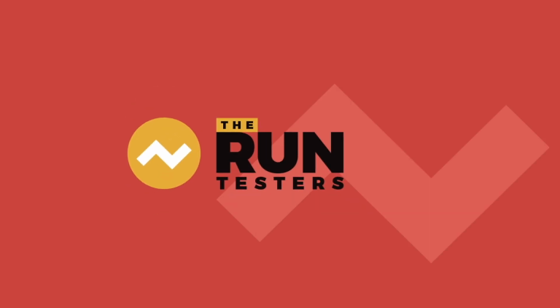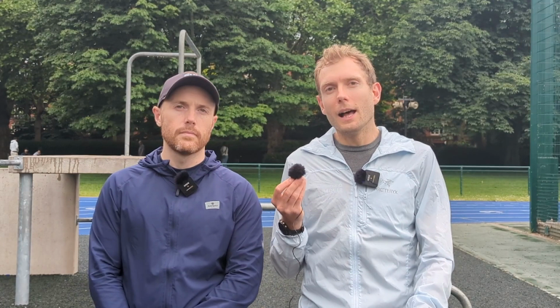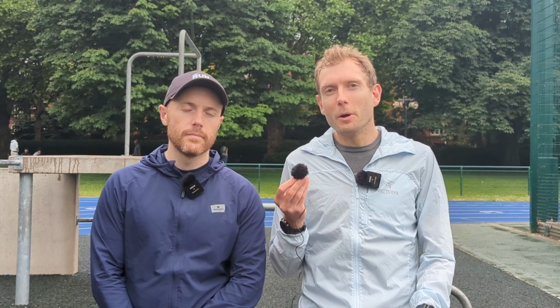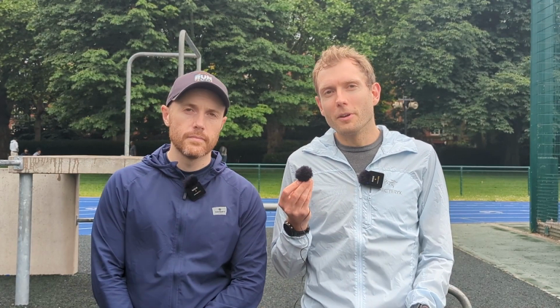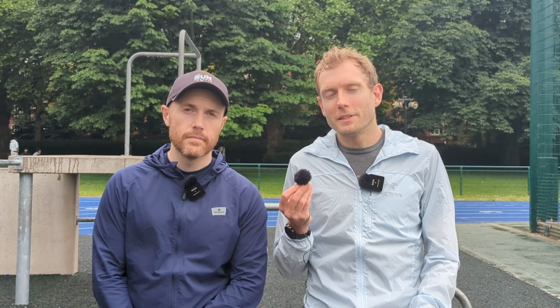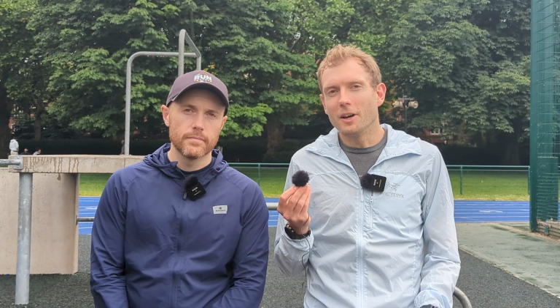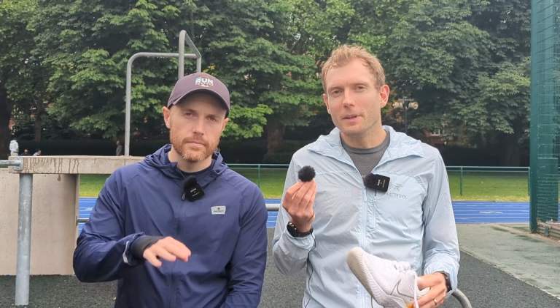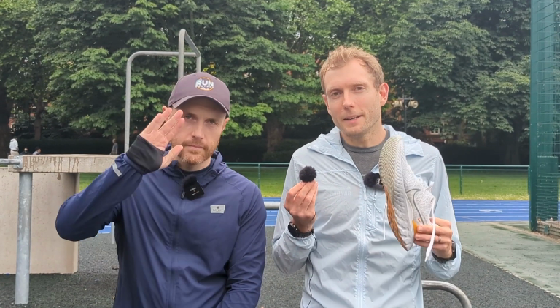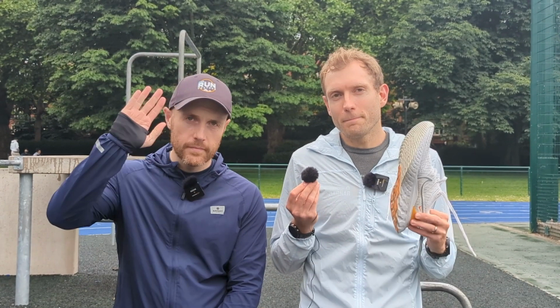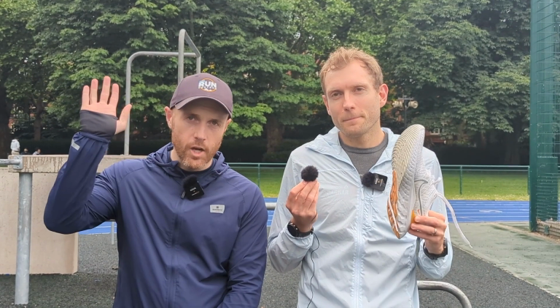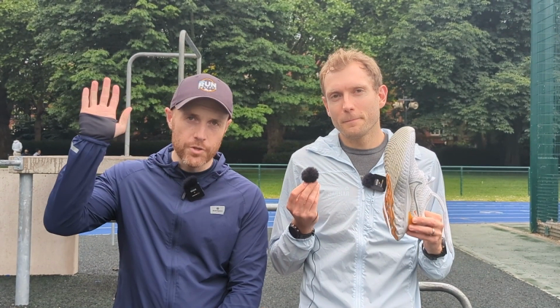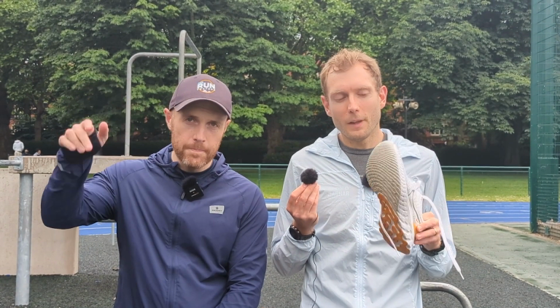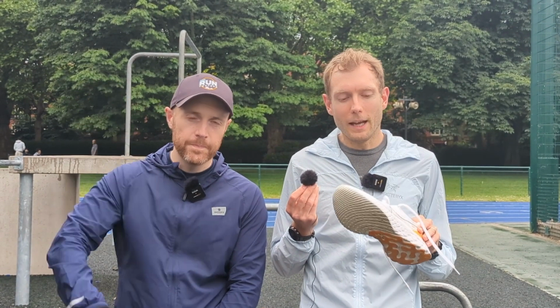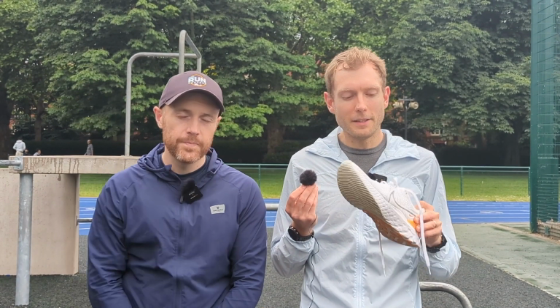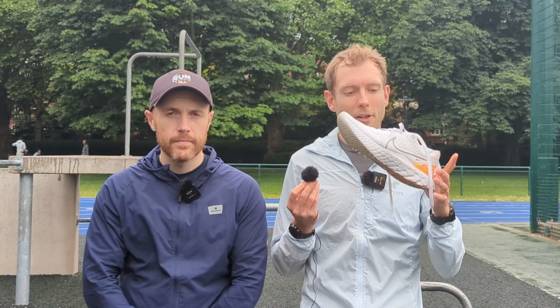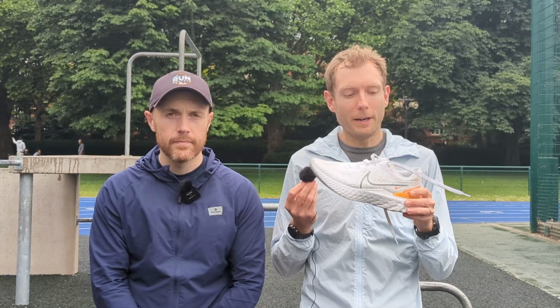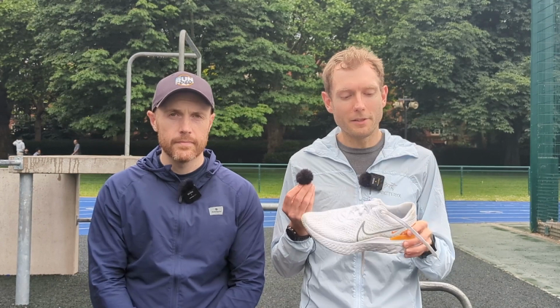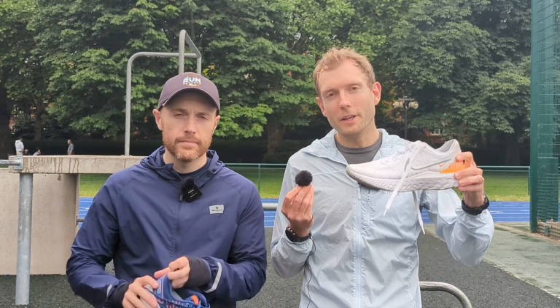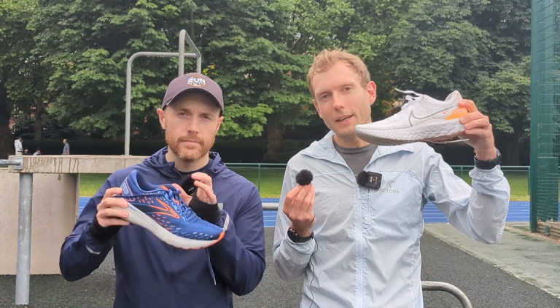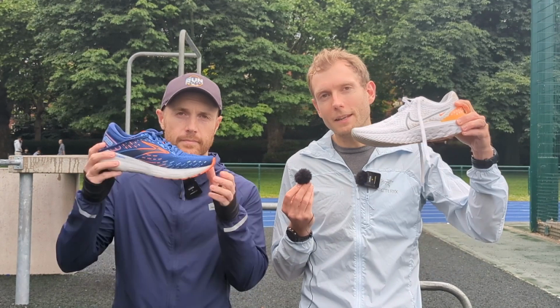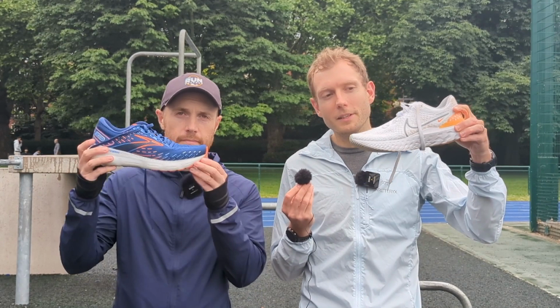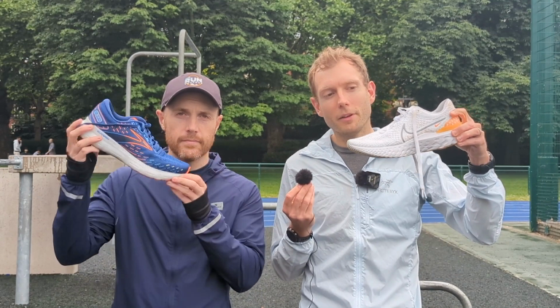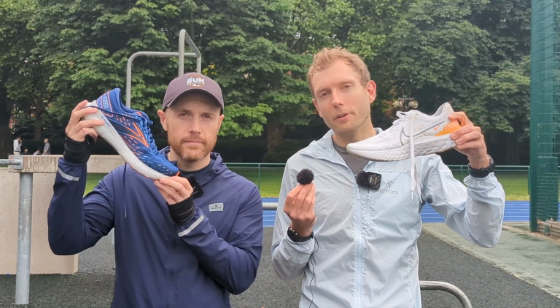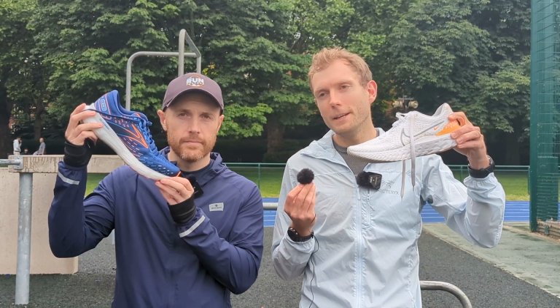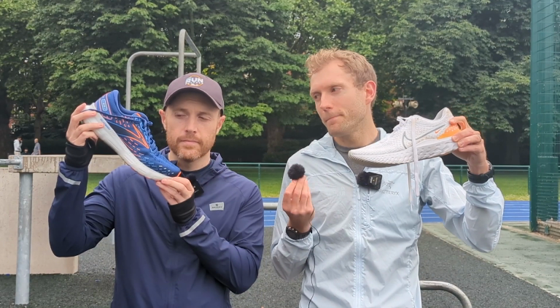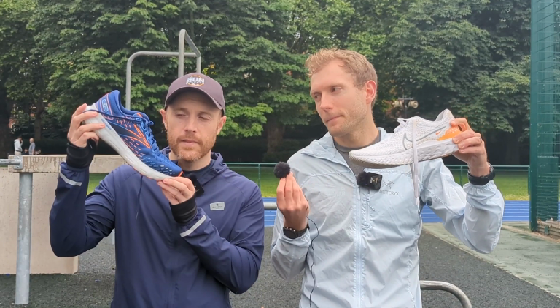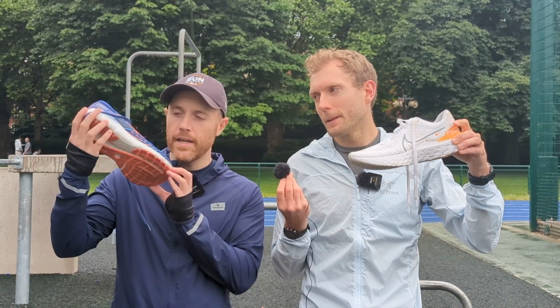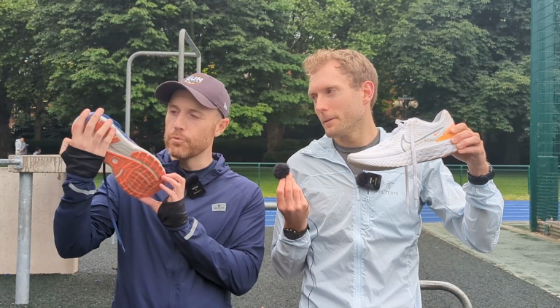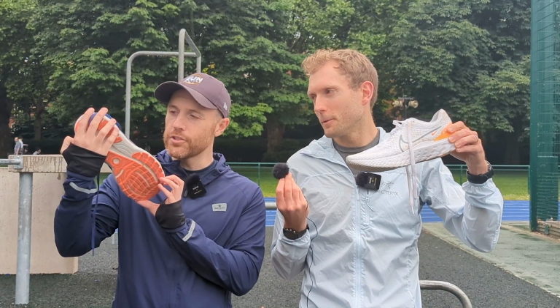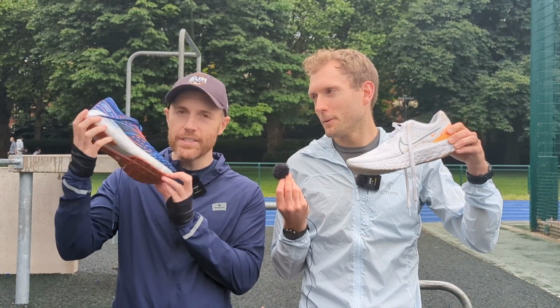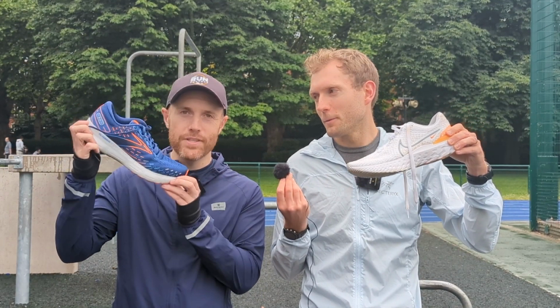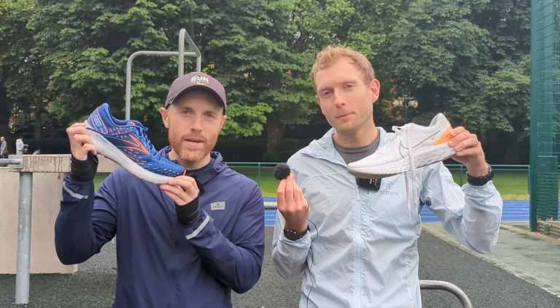Hello, welcome to The Run Testers. I'm Nick. I'm Tom. And this is our comparison of the Nike Infinity Run 3 and the Brooks Glycerin 20.